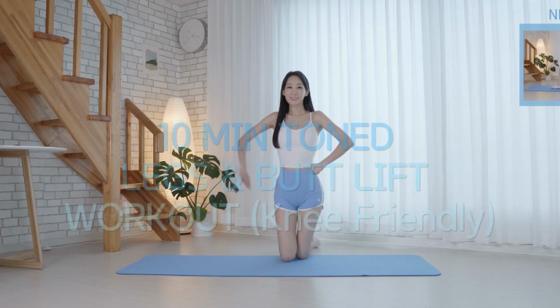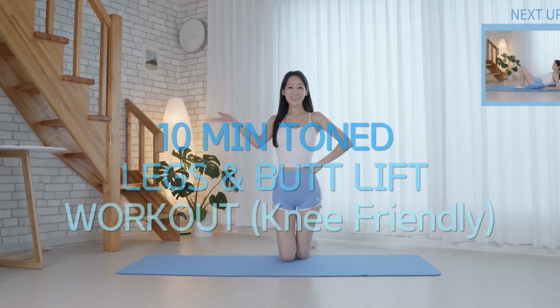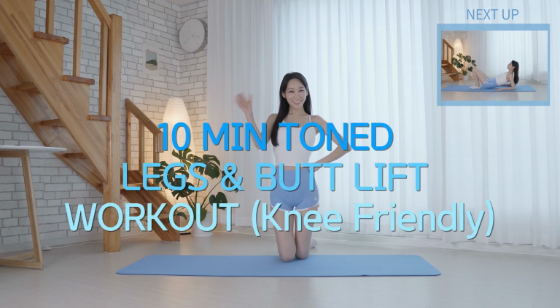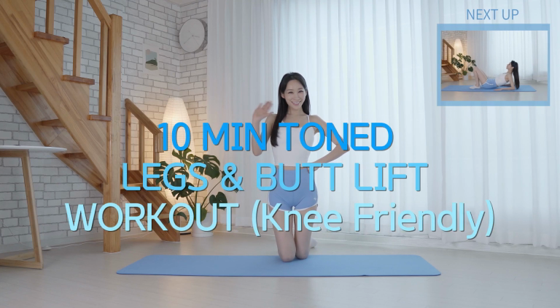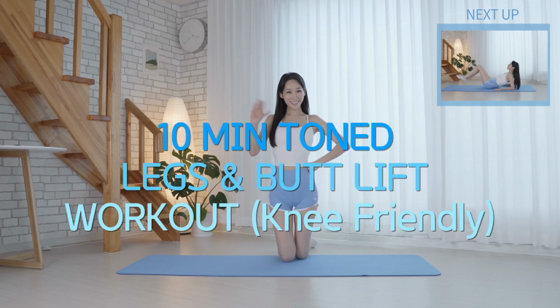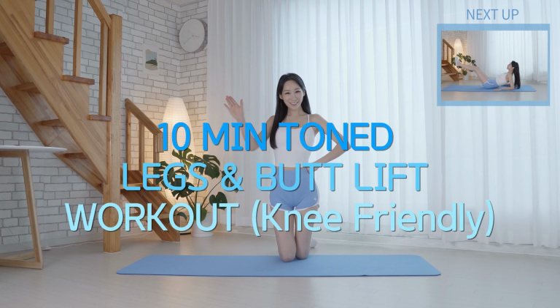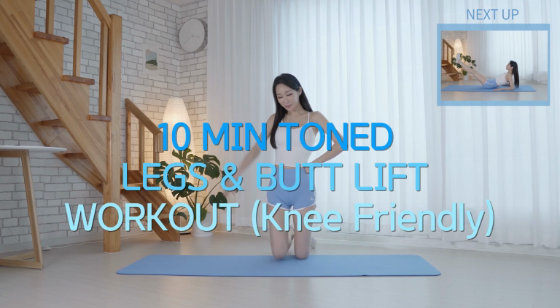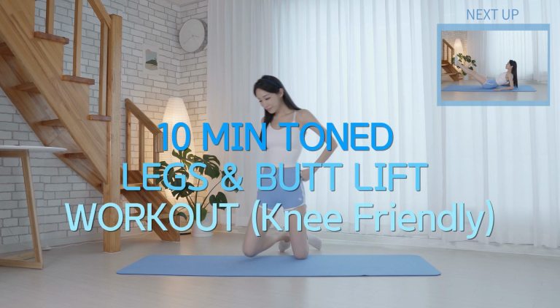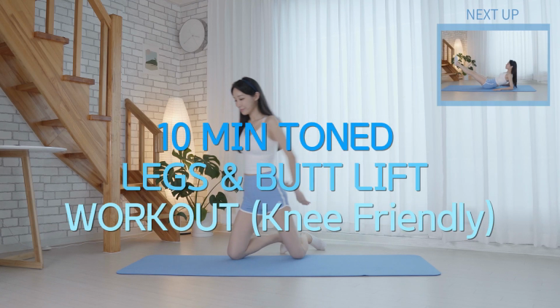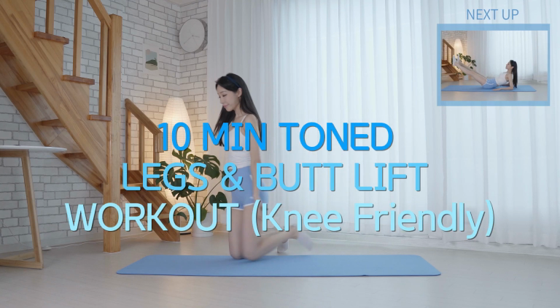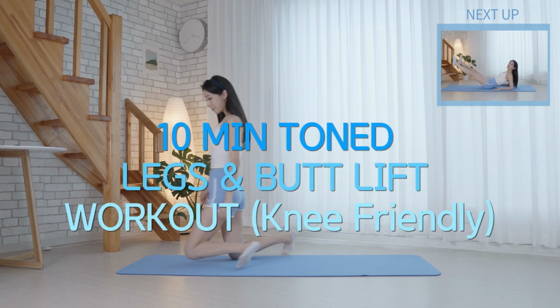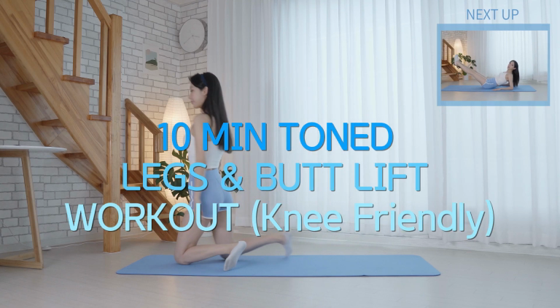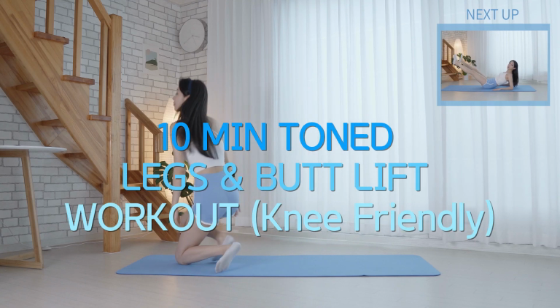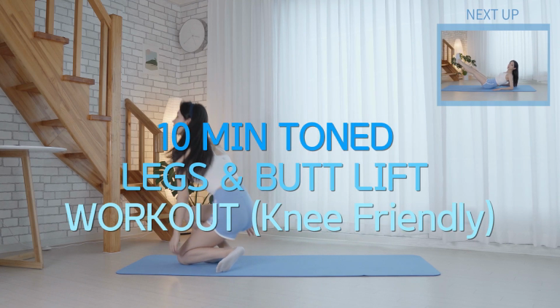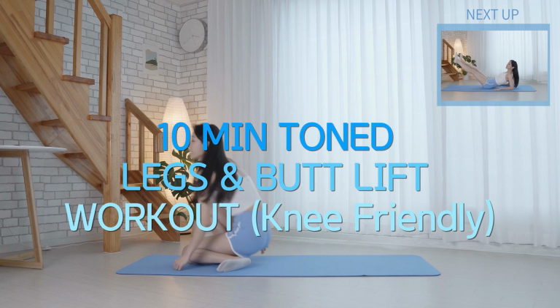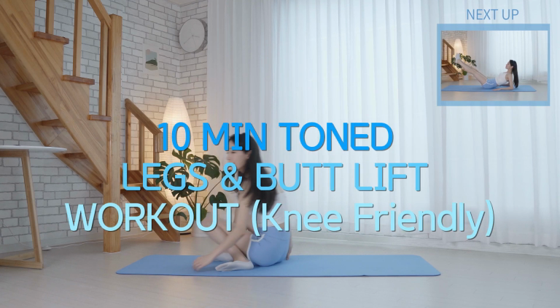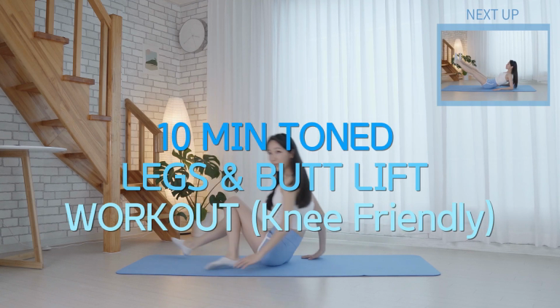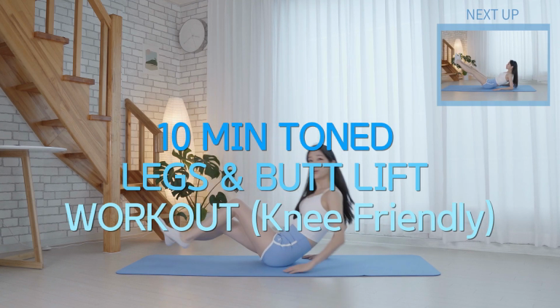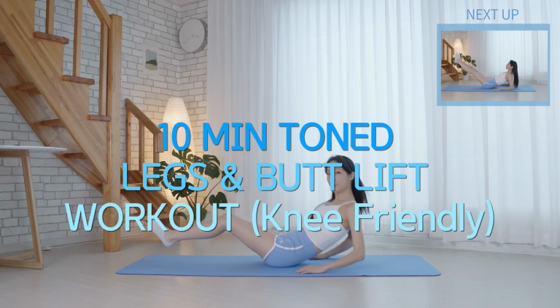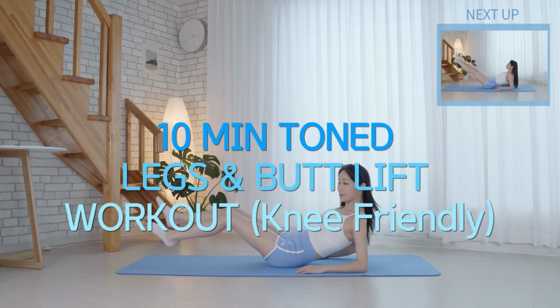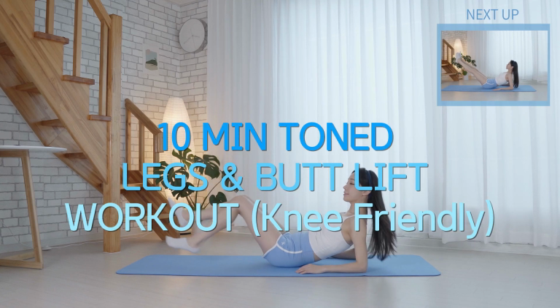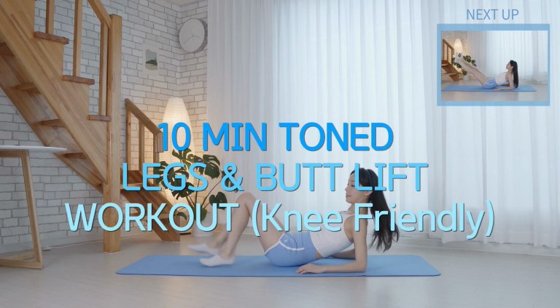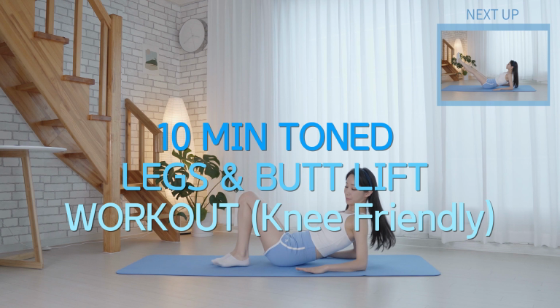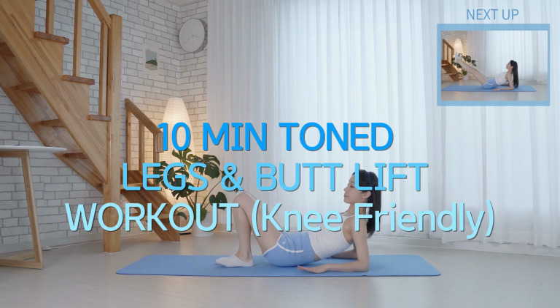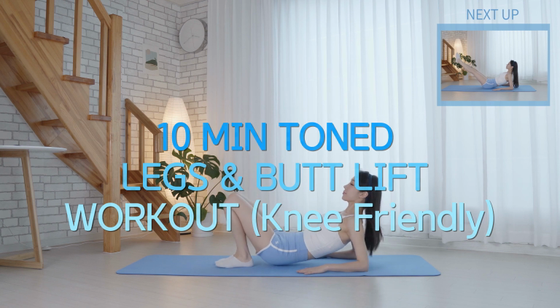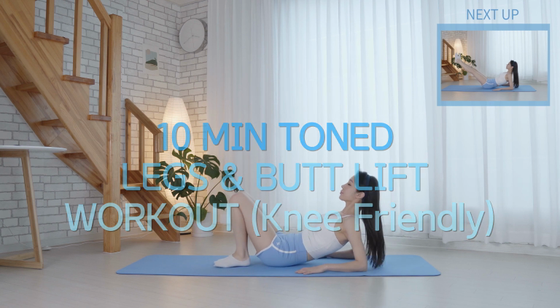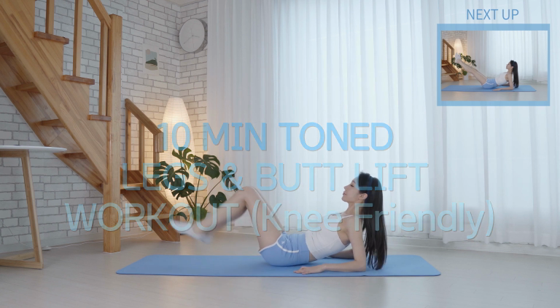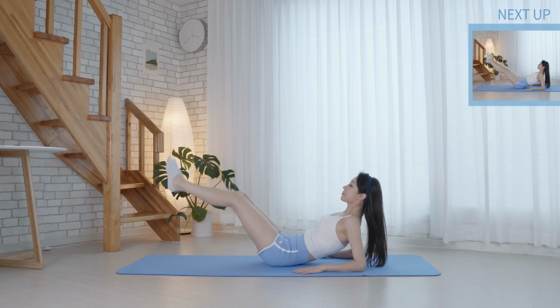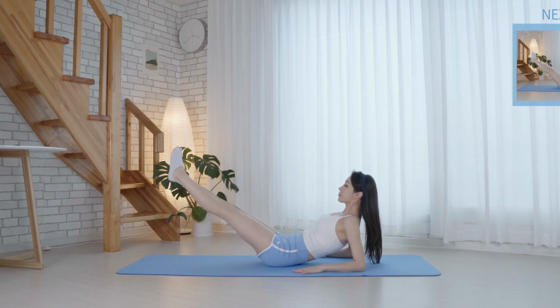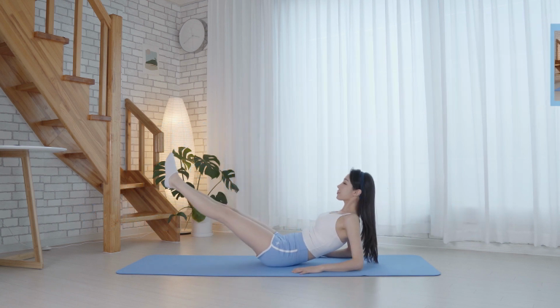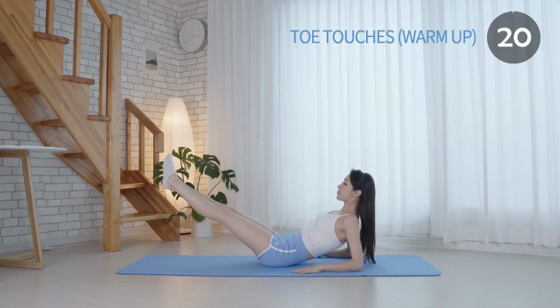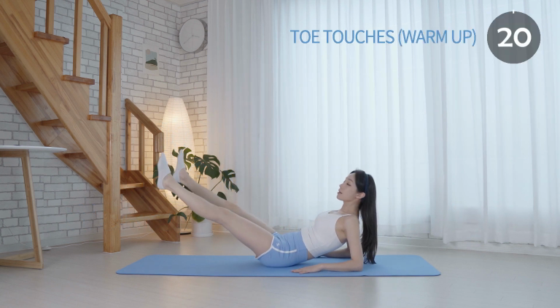Hi, my fitness. Welcome back. Today, we're gonna do a 10-minute legs and butt workout. Okay, let's go.